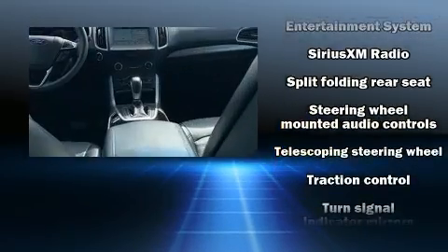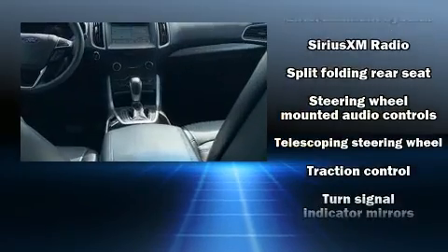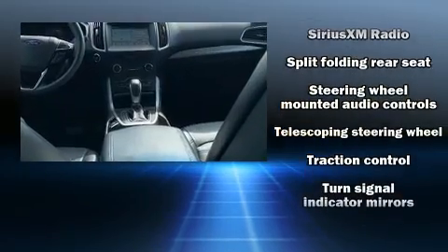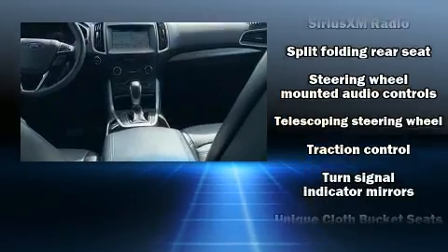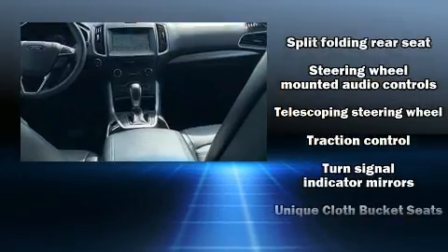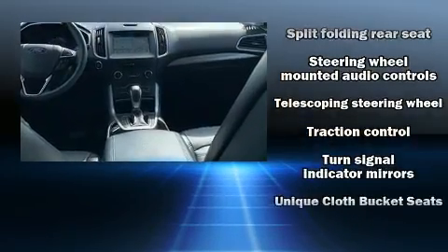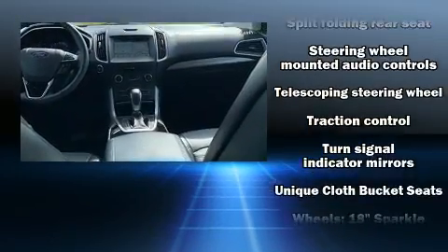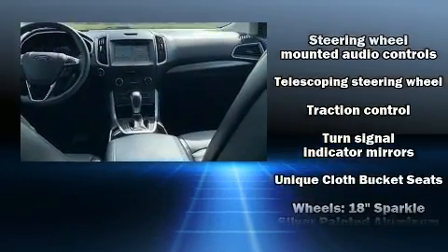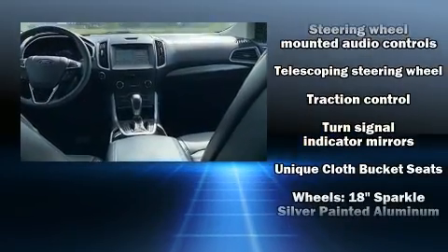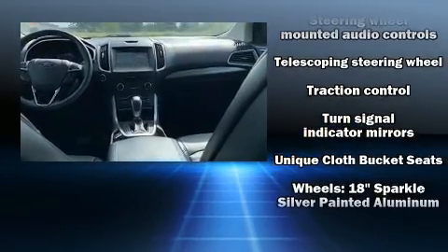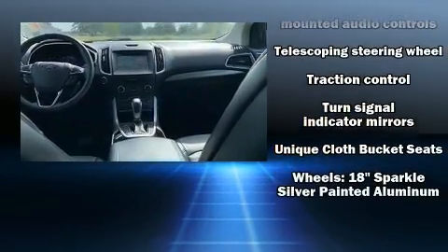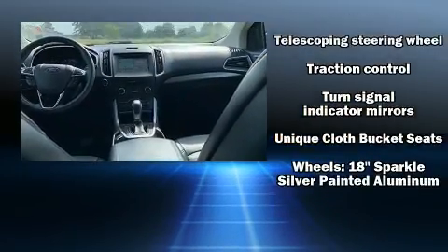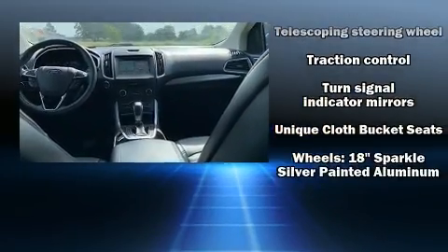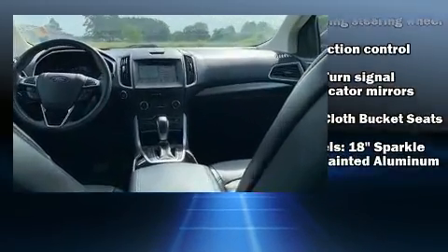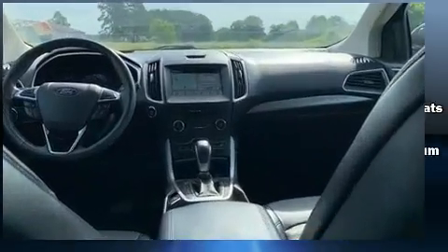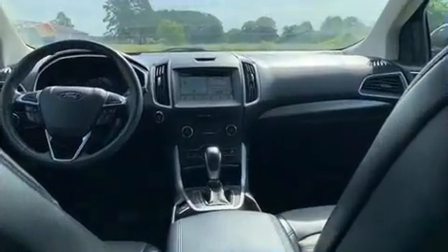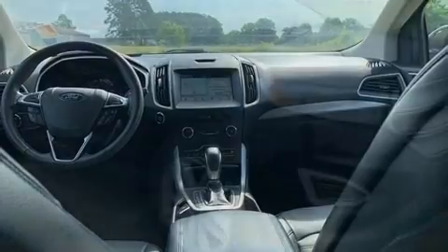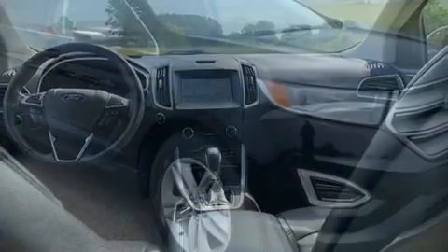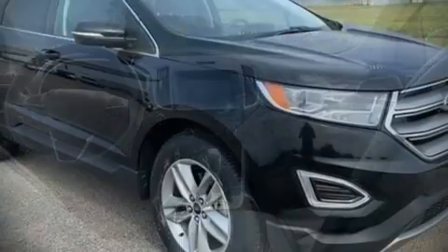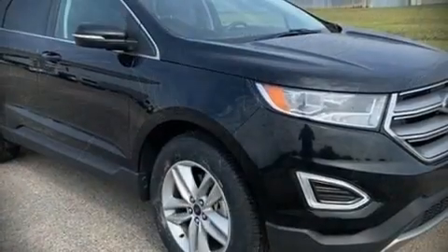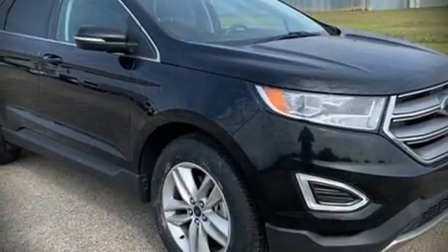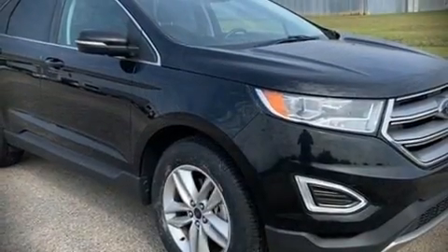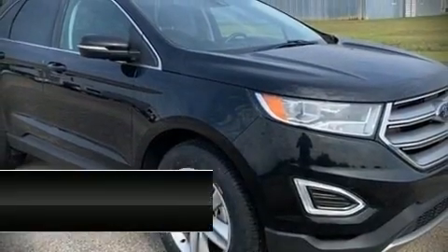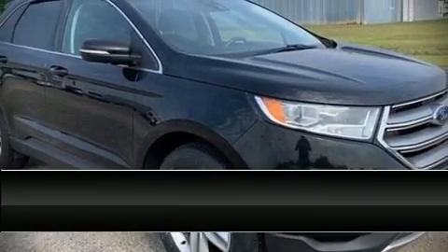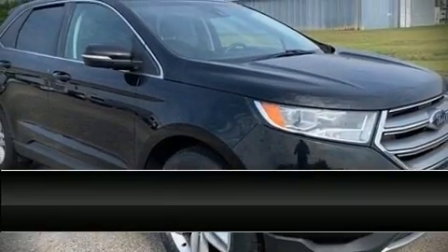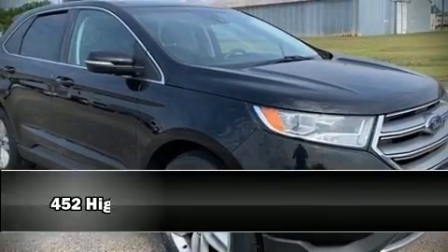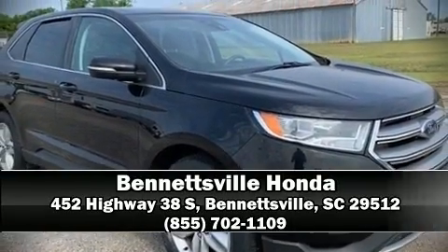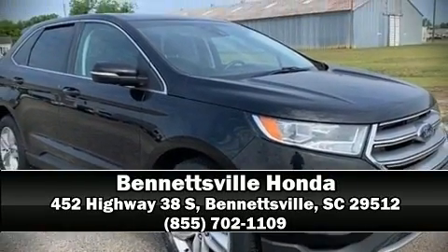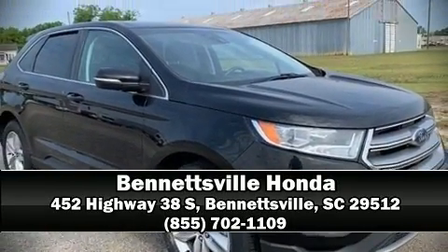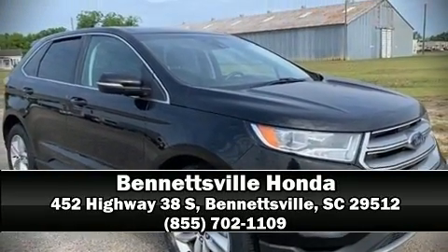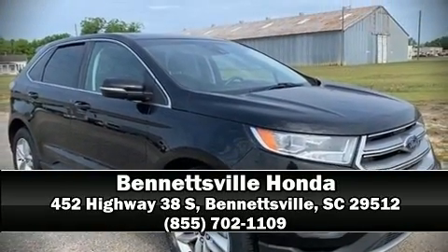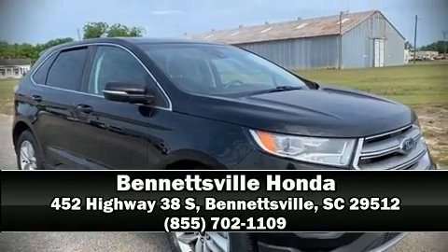With a friendly and knowledgeable sales staff, superb customer care, and competitive prices, we're looking forward to serving you.